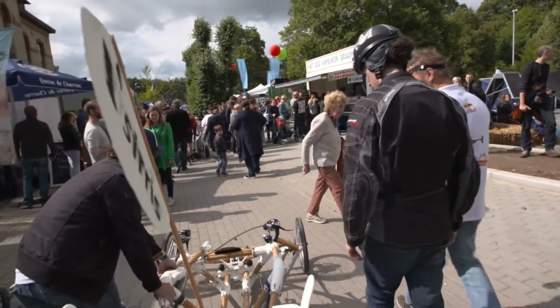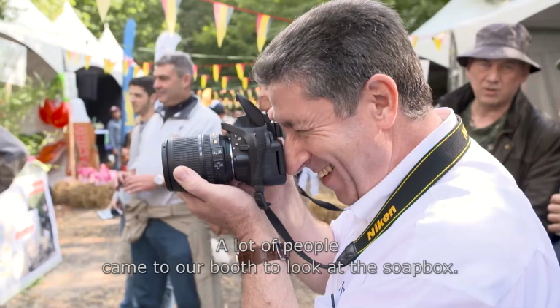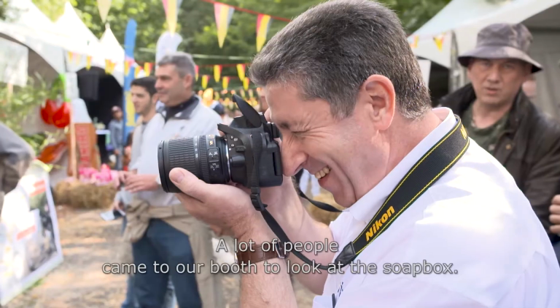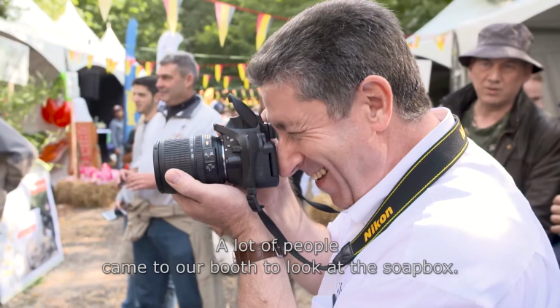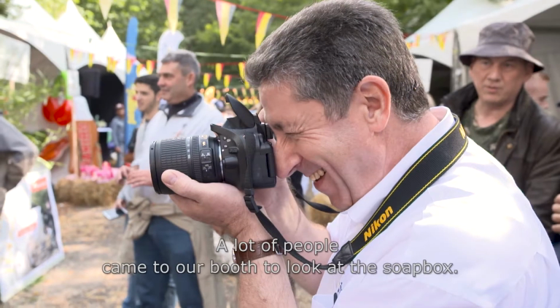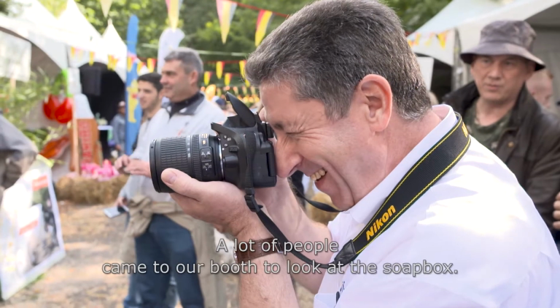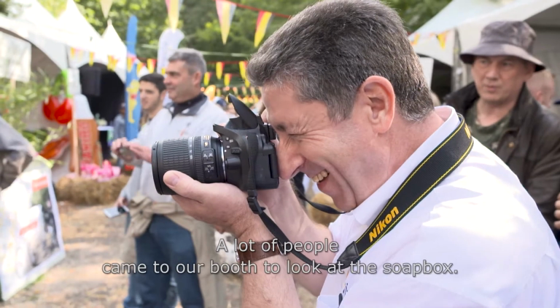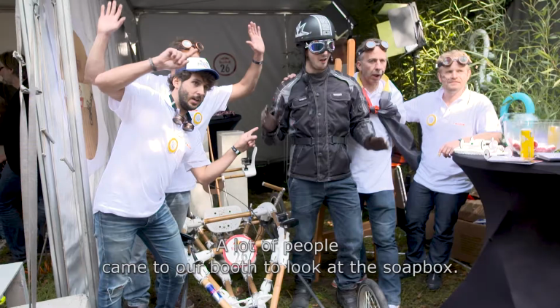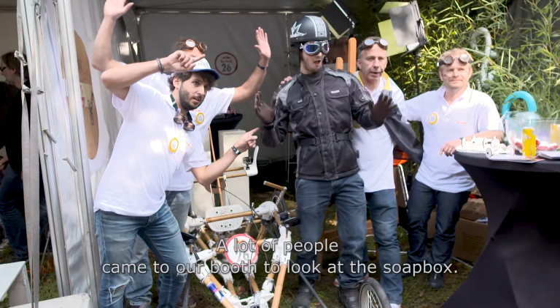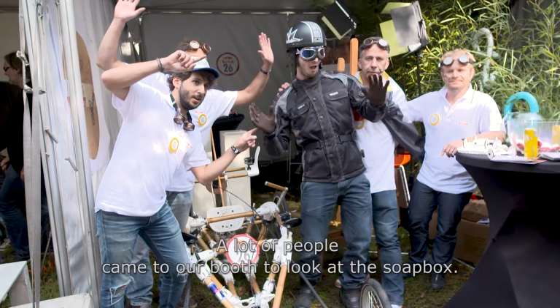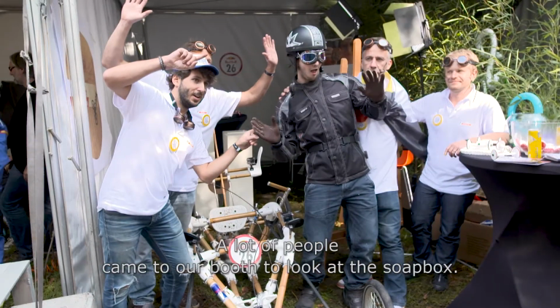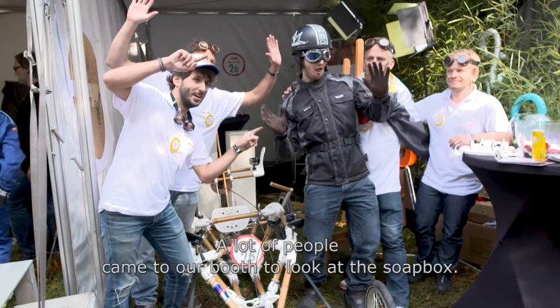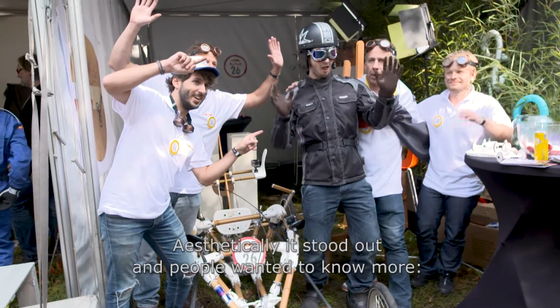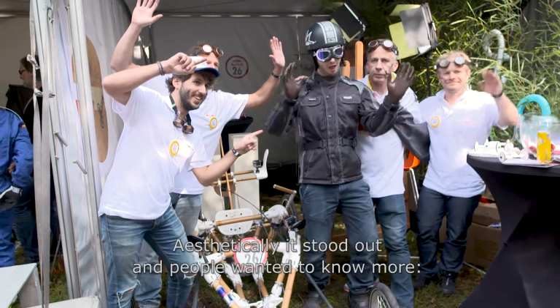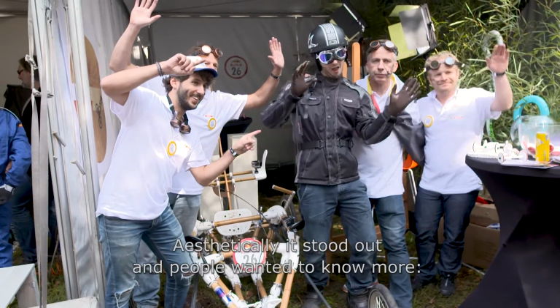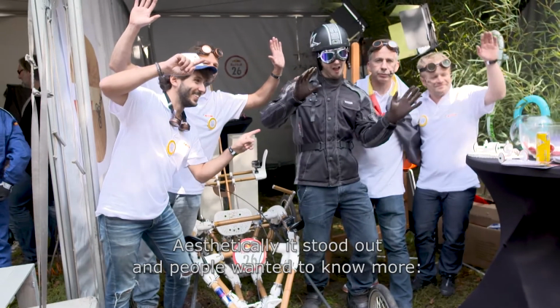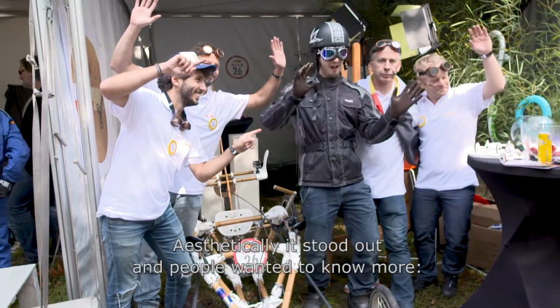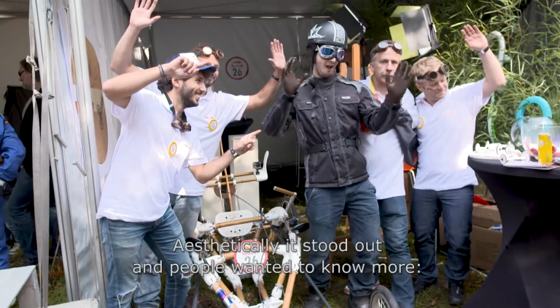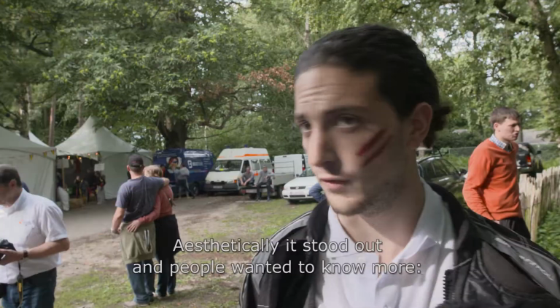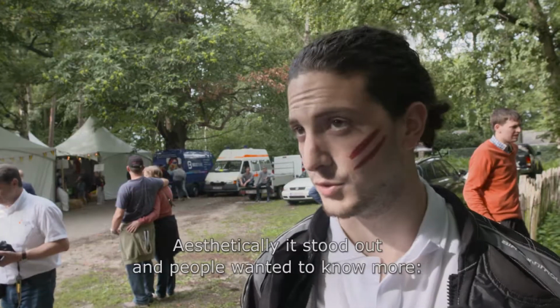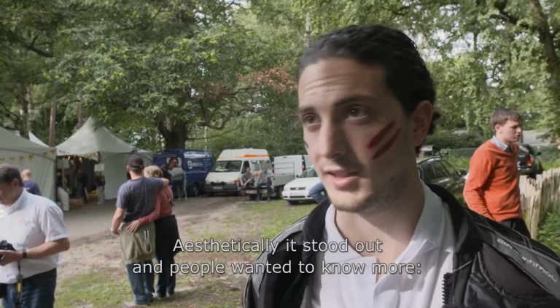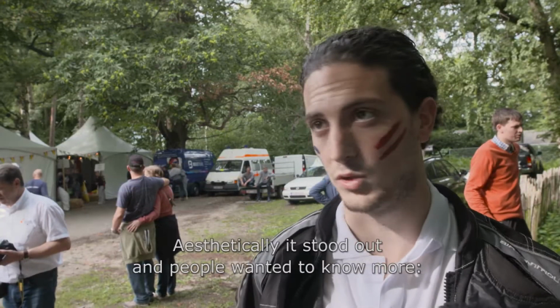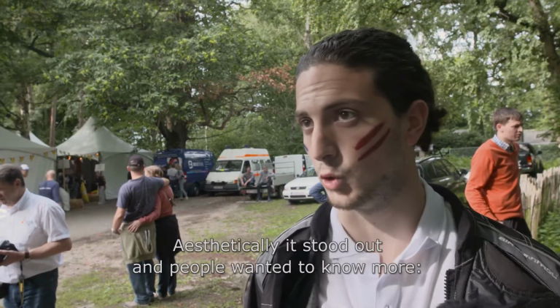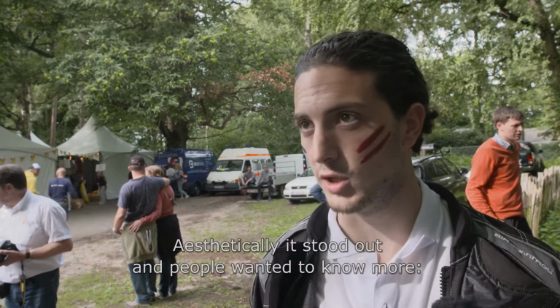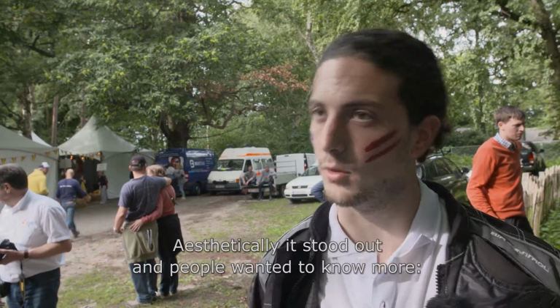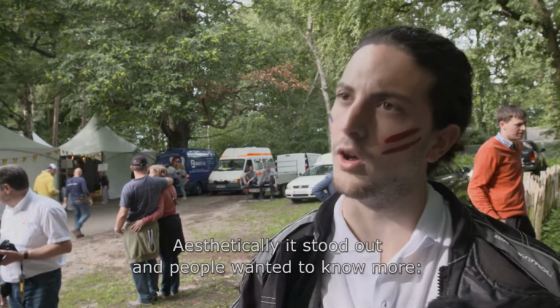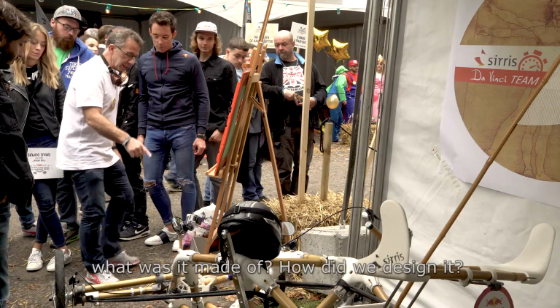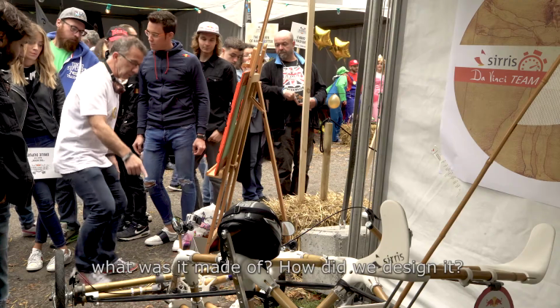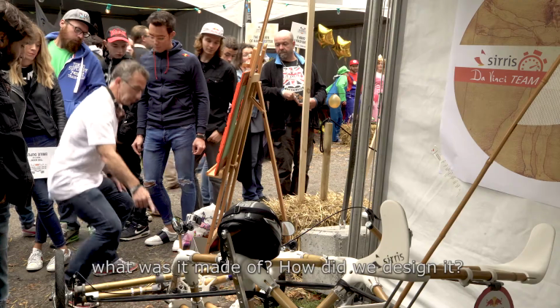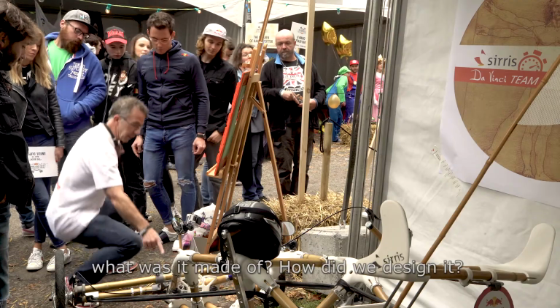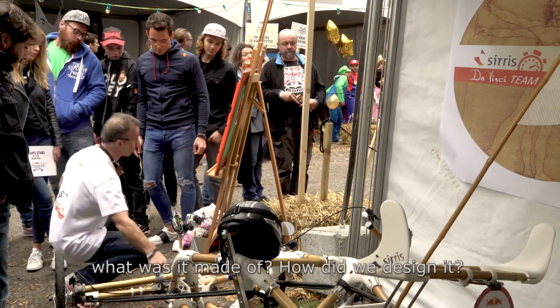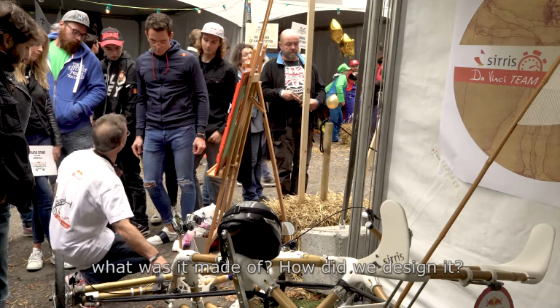There are a lot of people who come to see the caisse à savon because it's aesthetic and gets a lot of attention. People ask questions, they're curious — they ask what it's made of and how we did it.